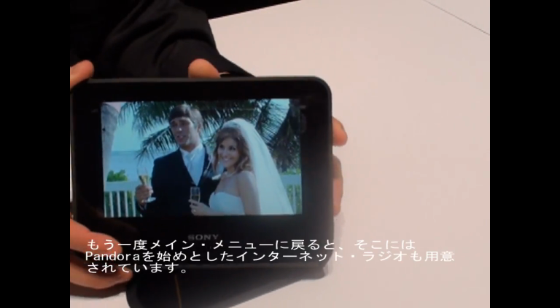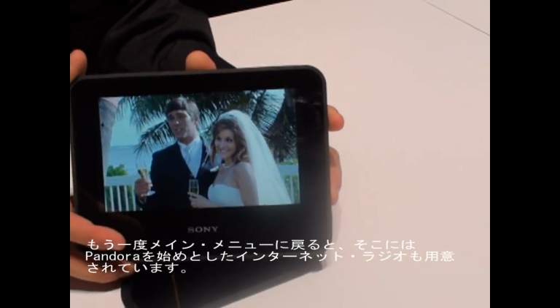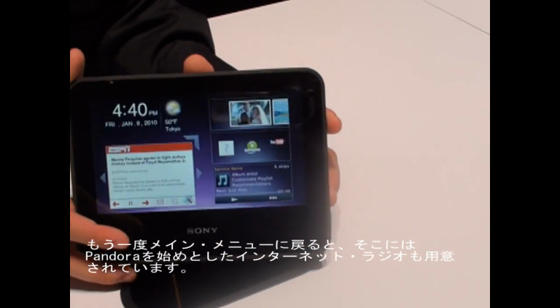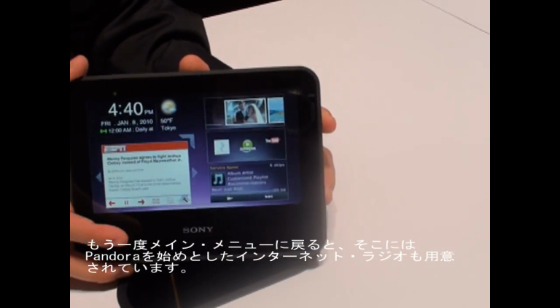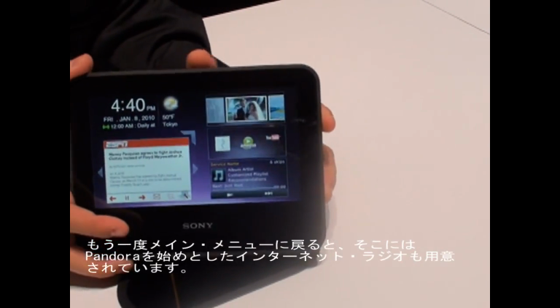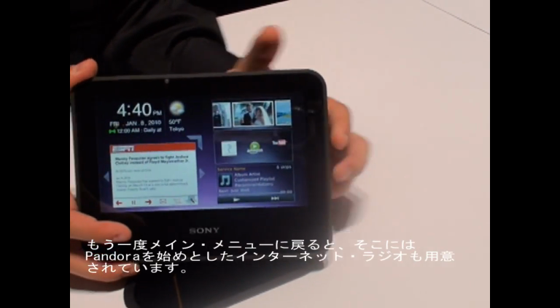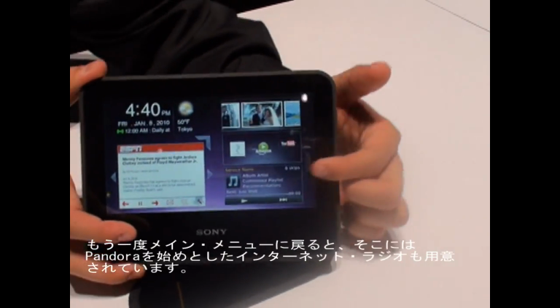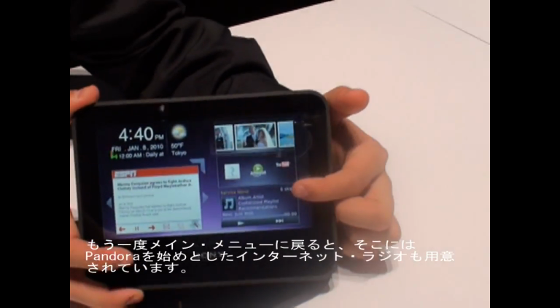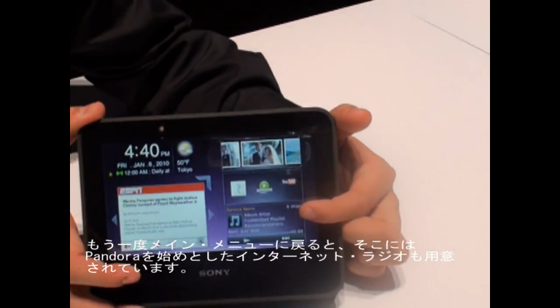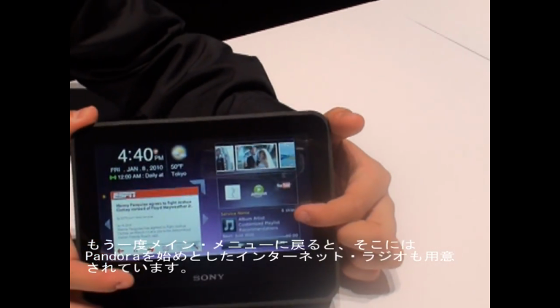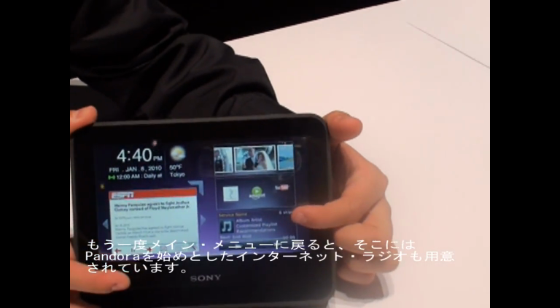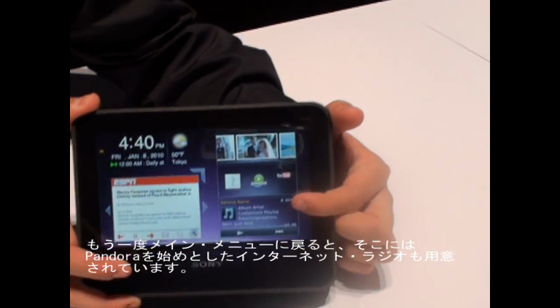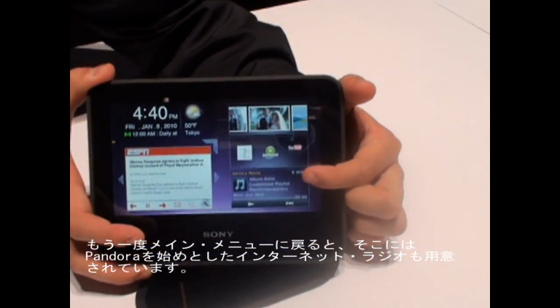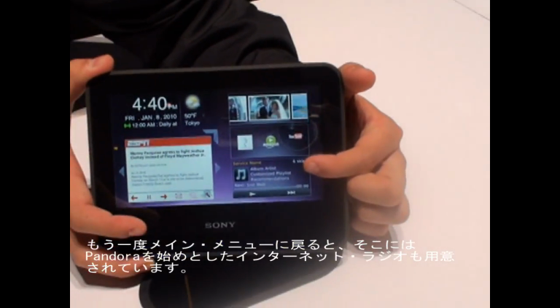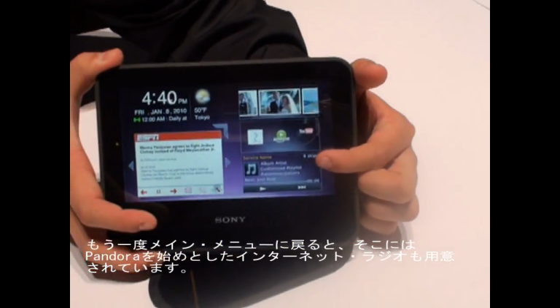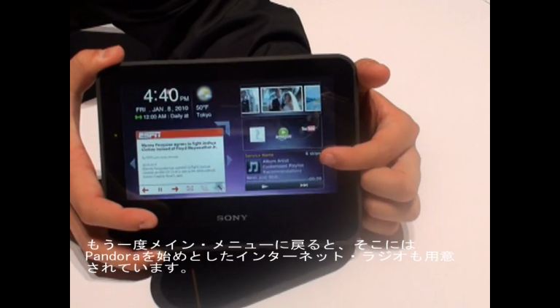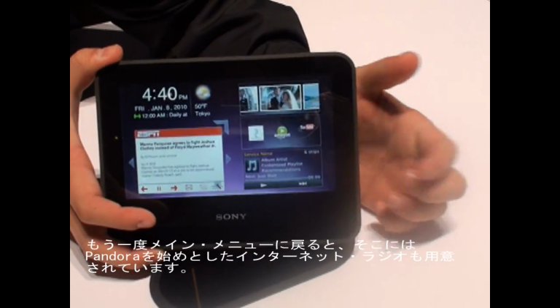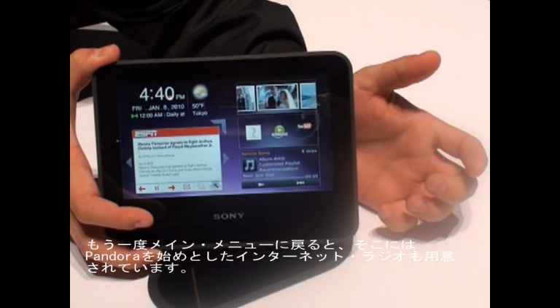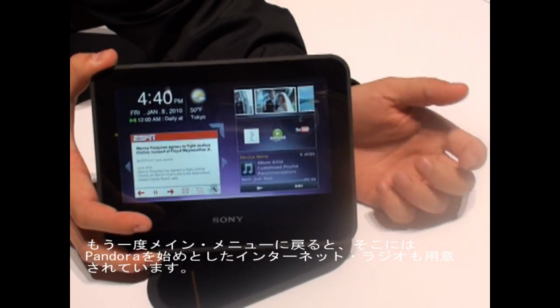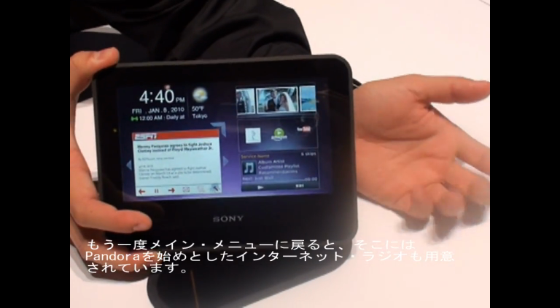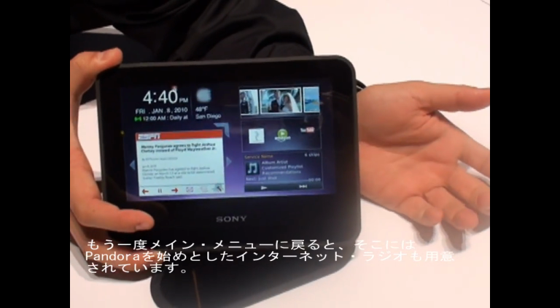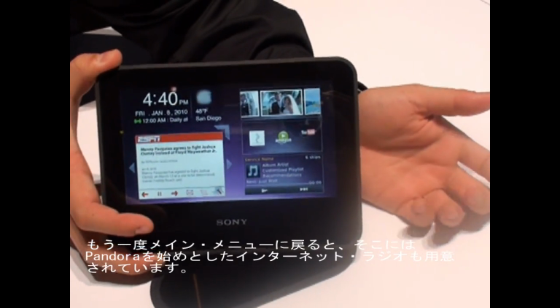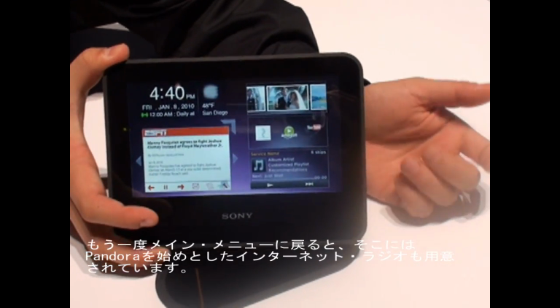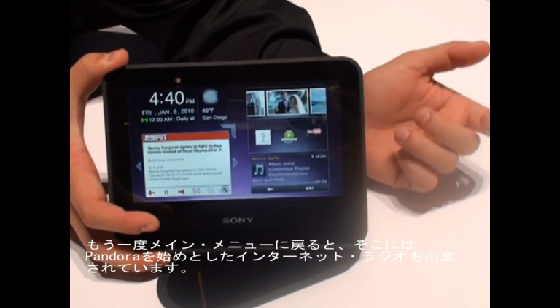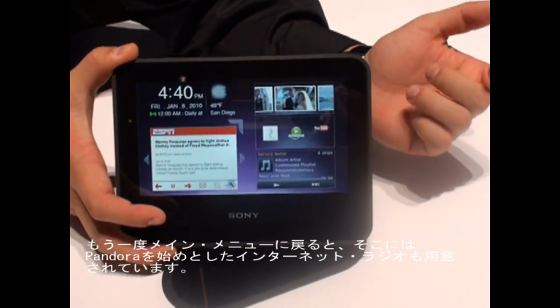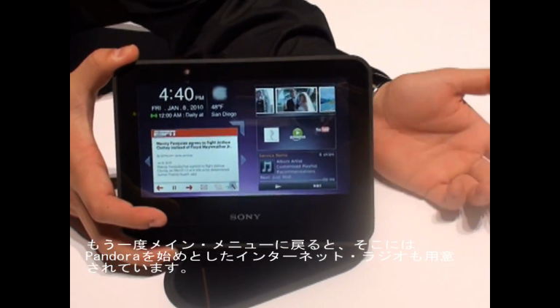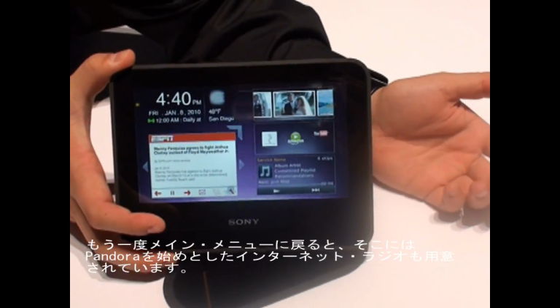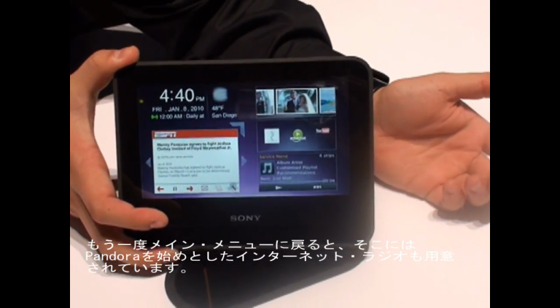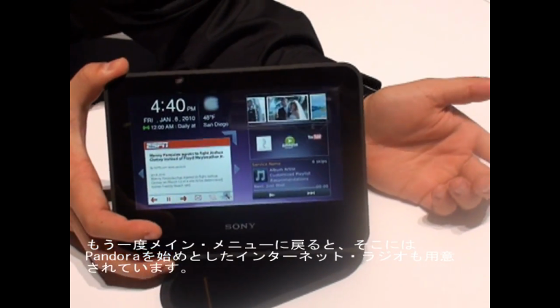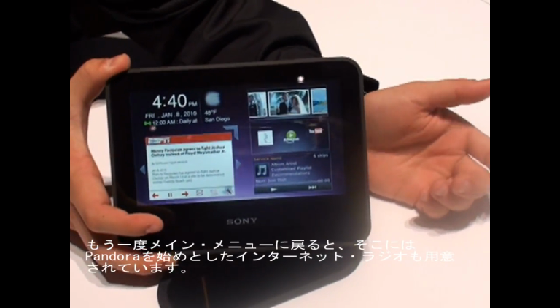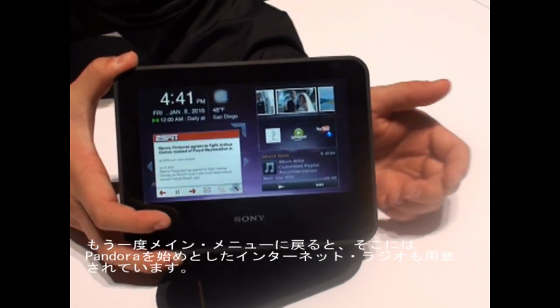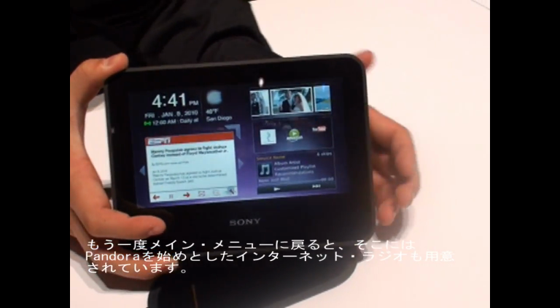Go back to the main menu — you have internet radio, you have Slacker, Pandora, and Shoutcast is there as well.